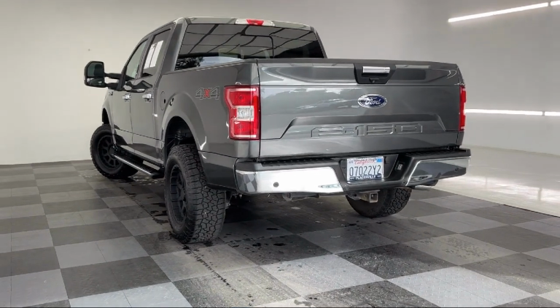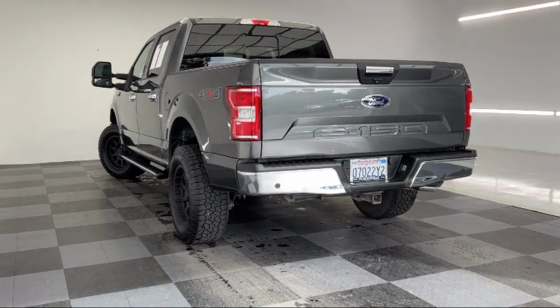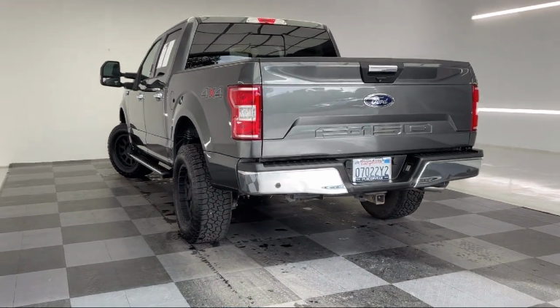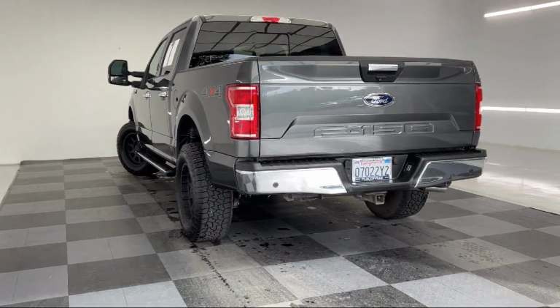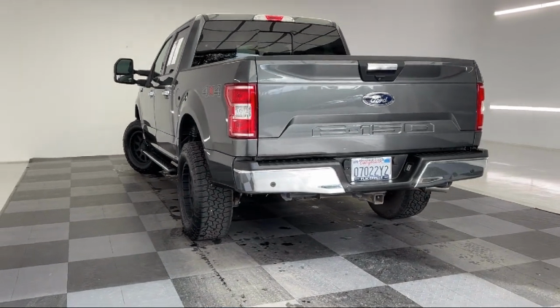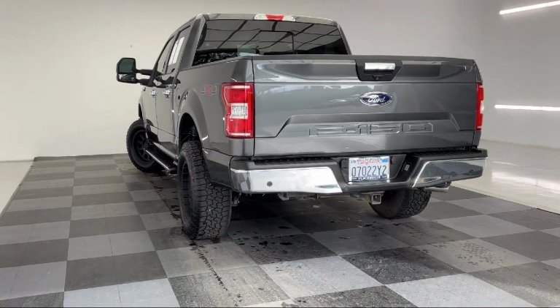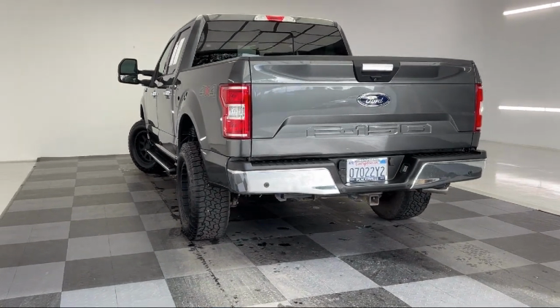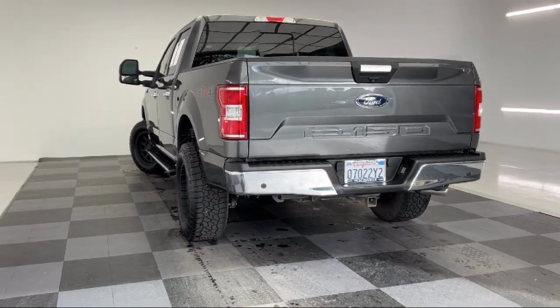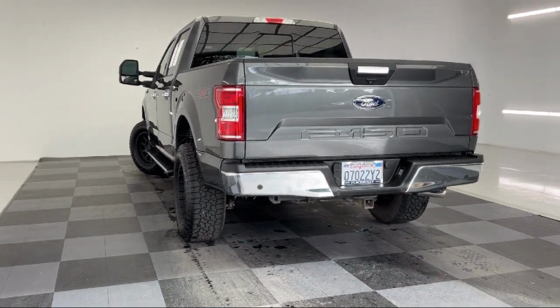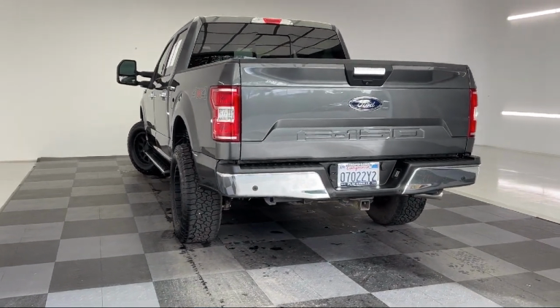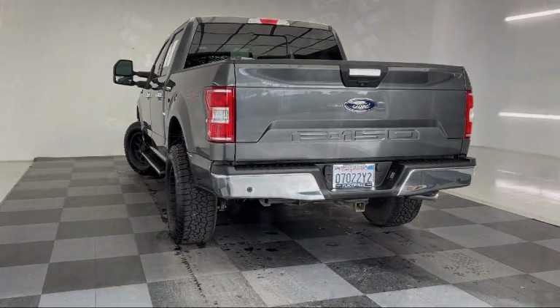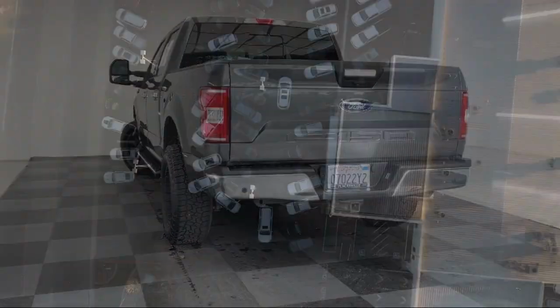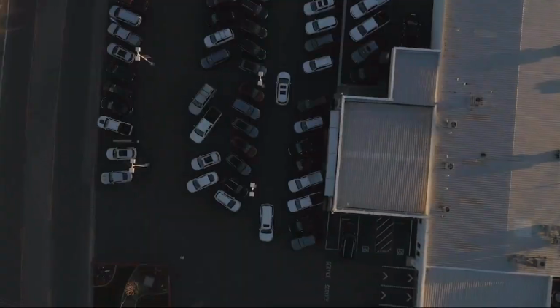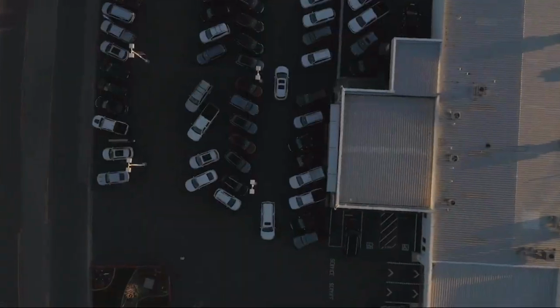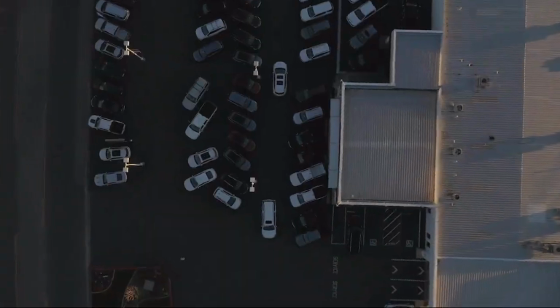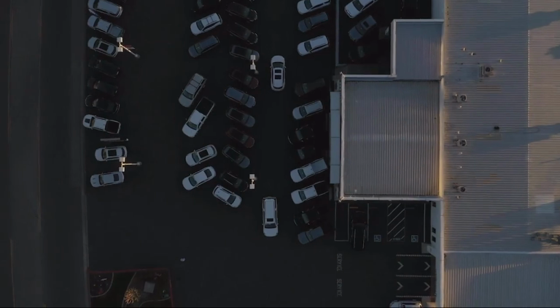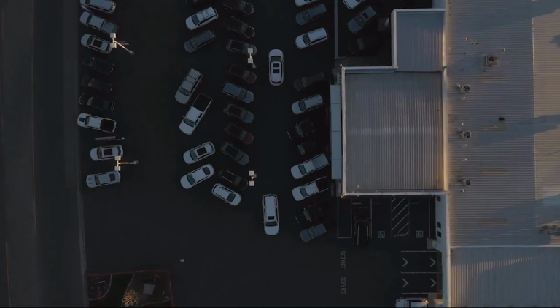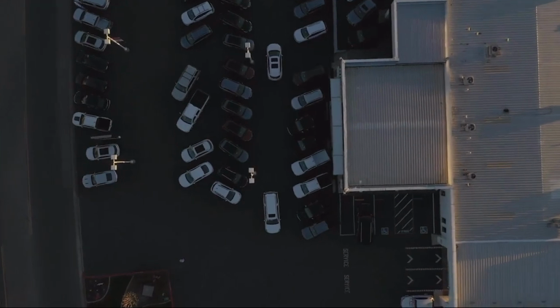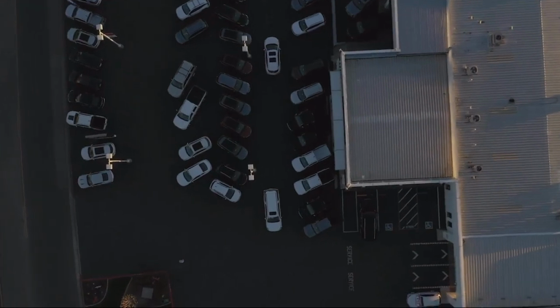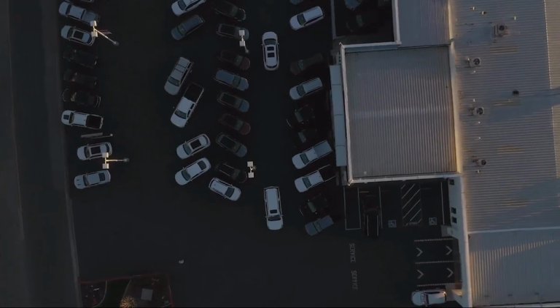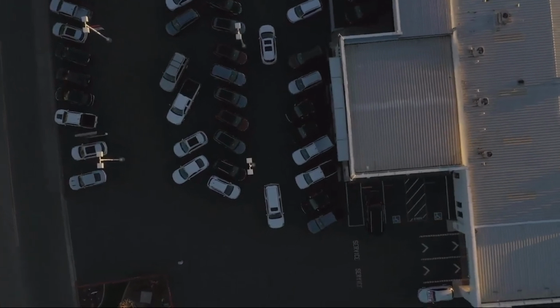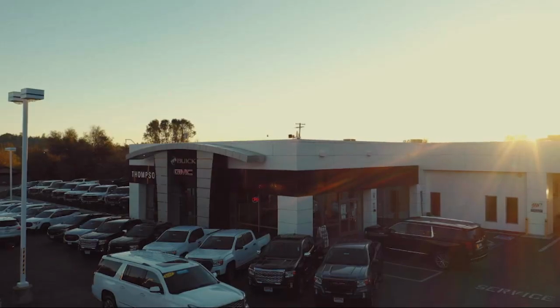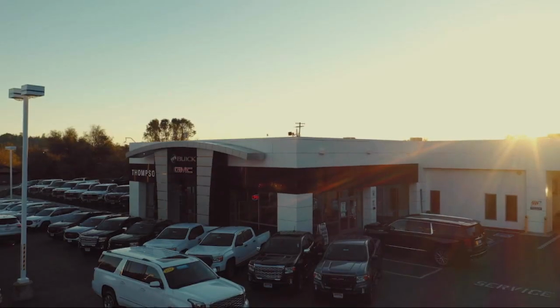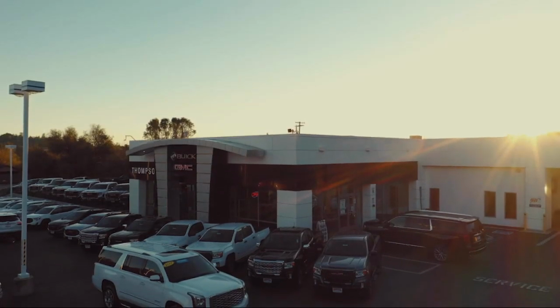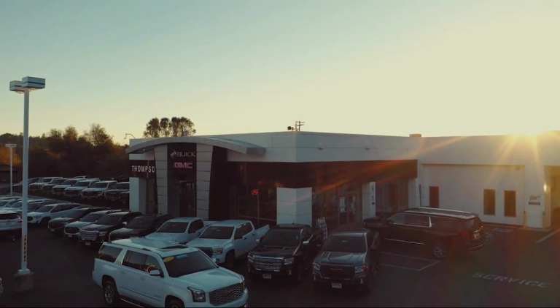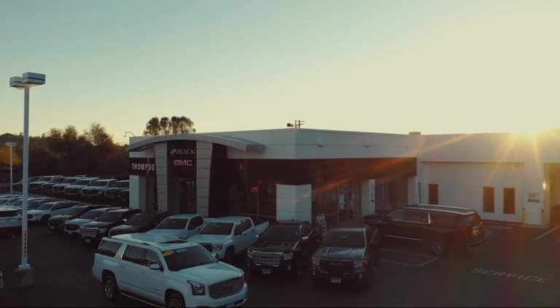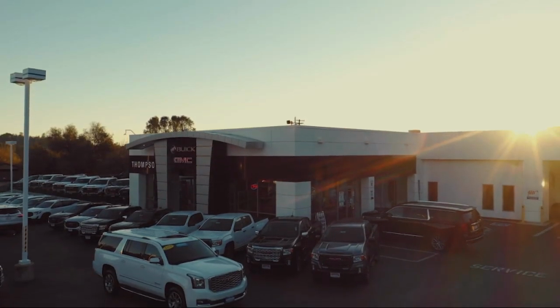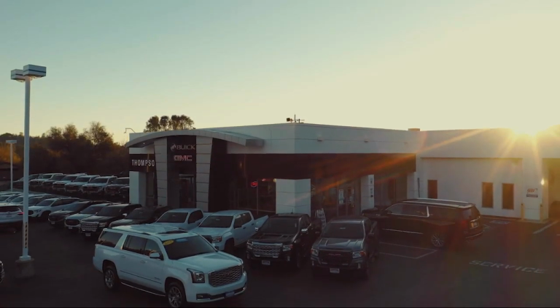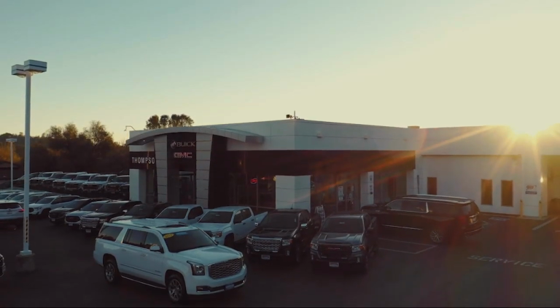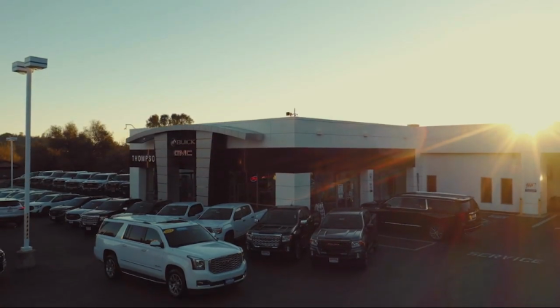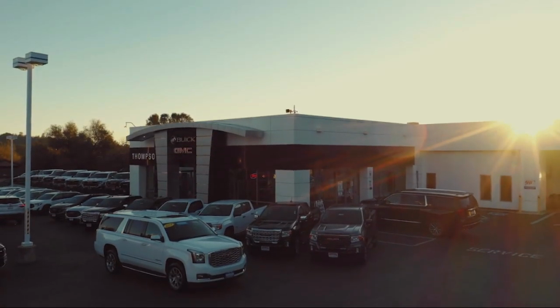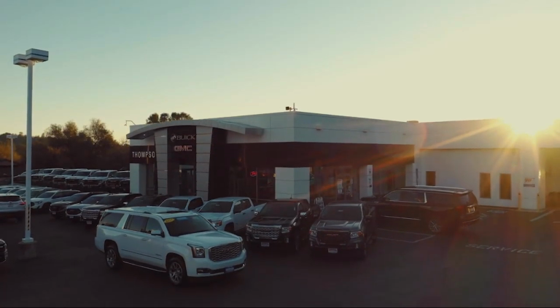Fun. So give us a chance to be part of your family today, and come visit us here at Thomson's Buick GMC.